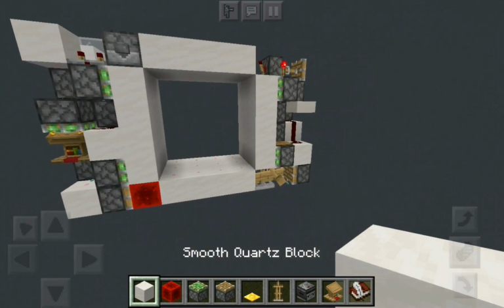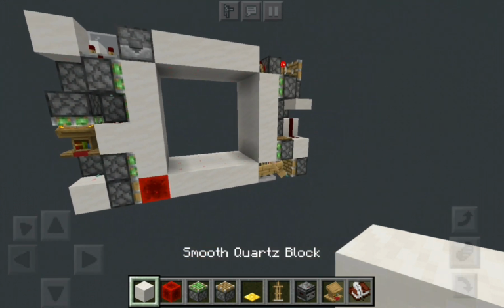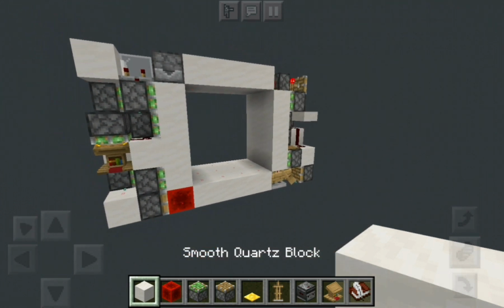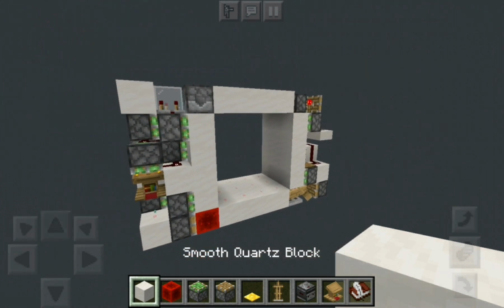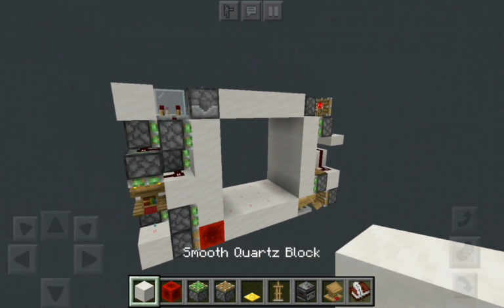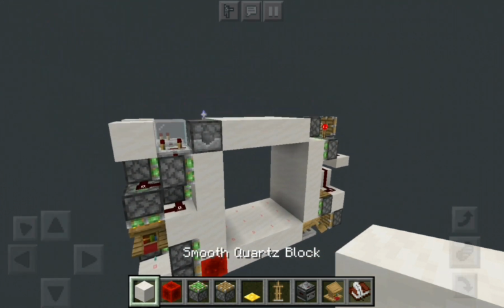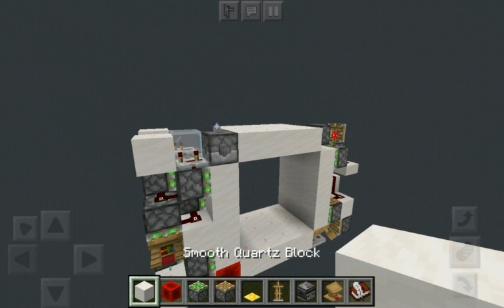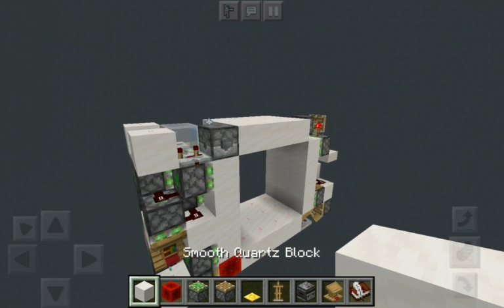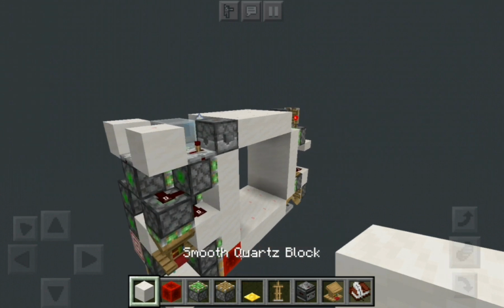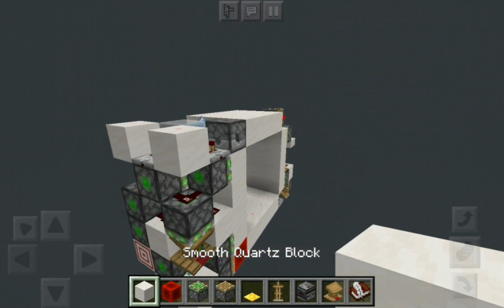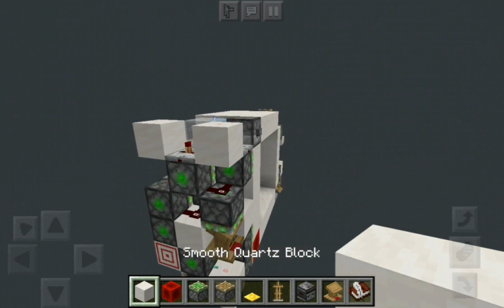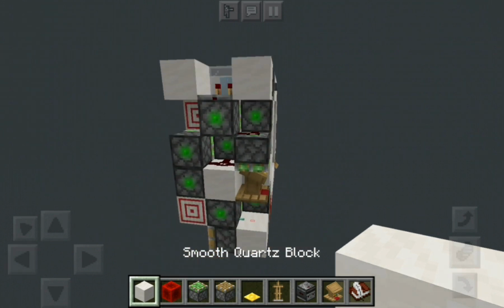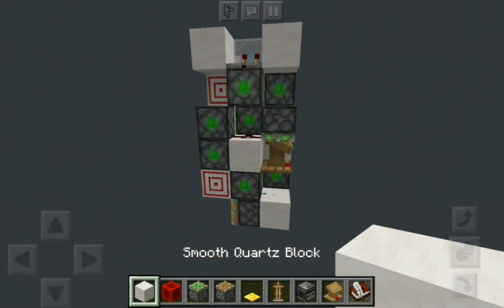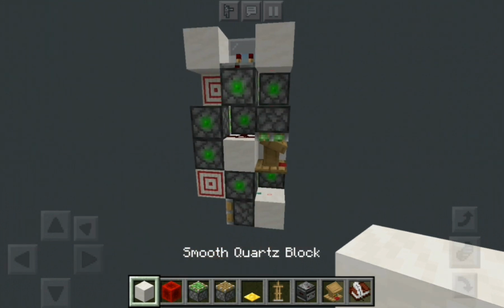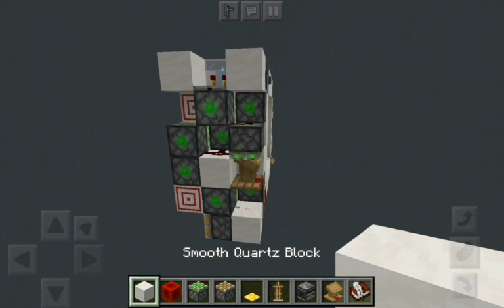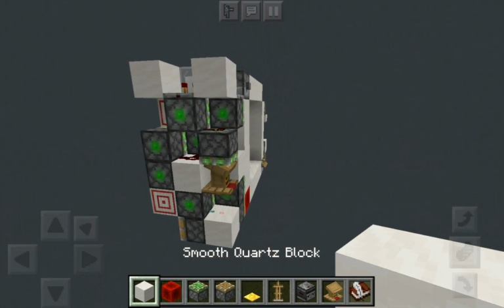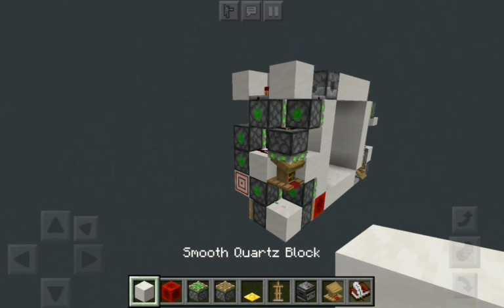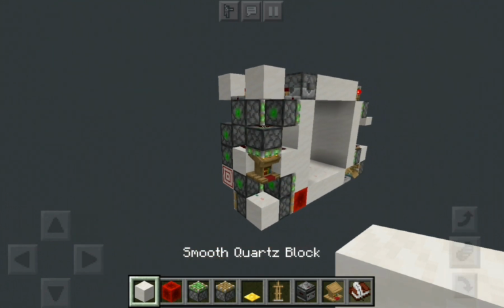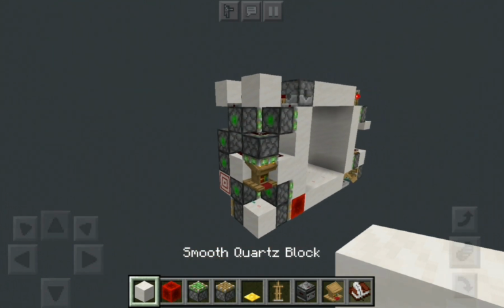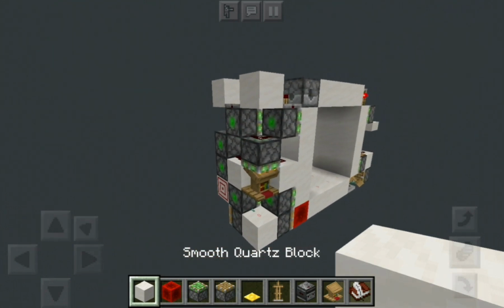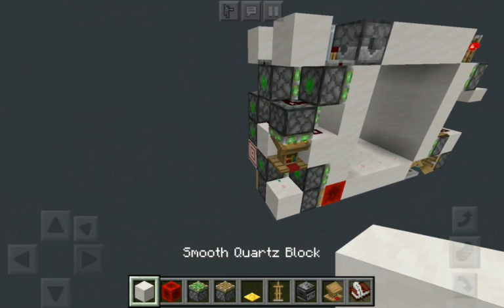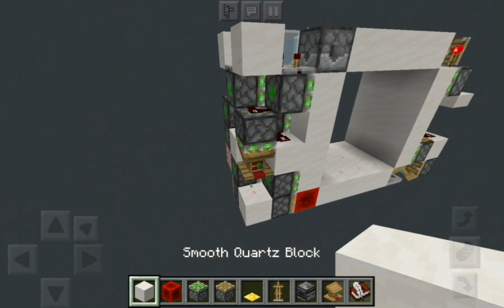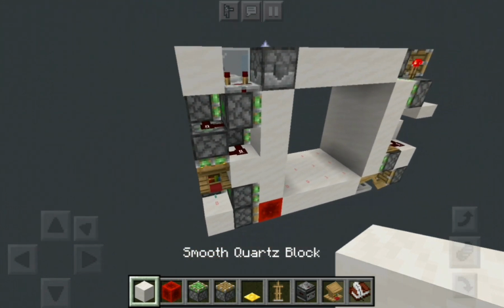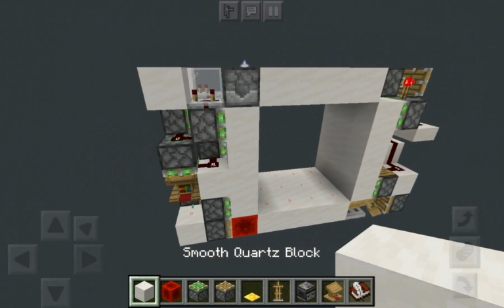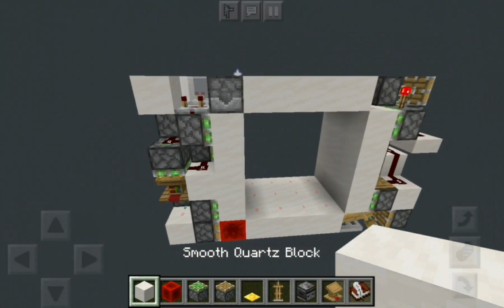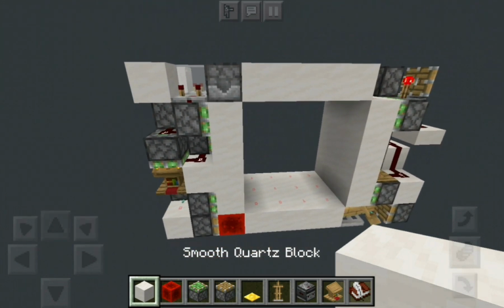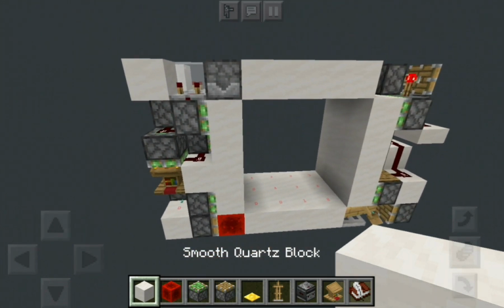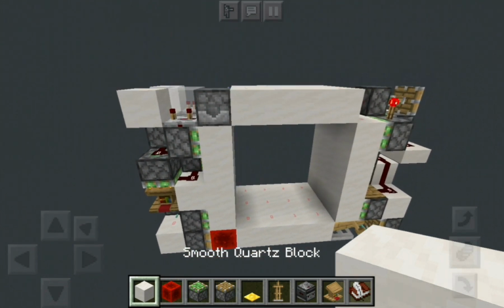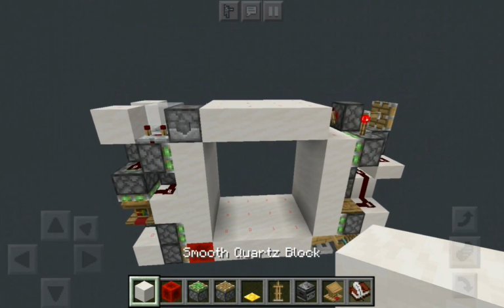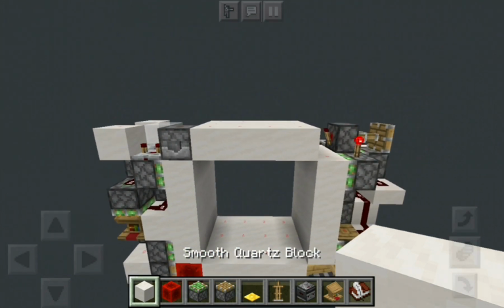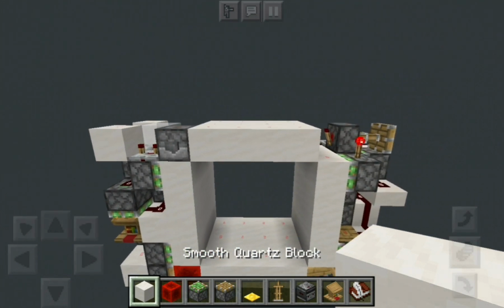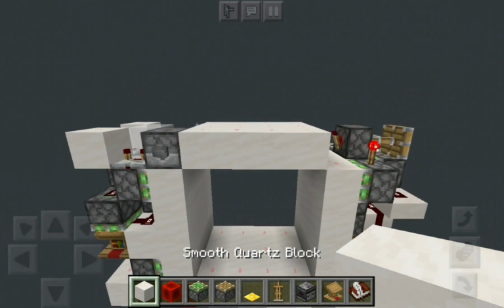So it's 180 blocks in volume, 6 high, 3 wide, and 10 long.